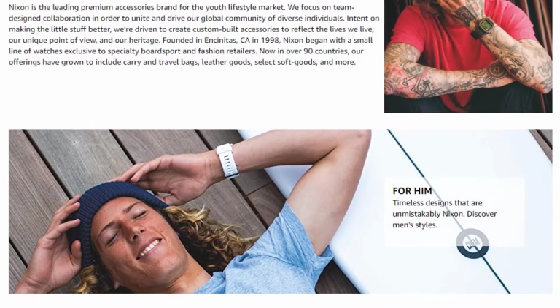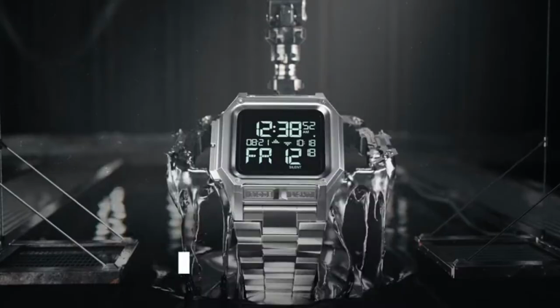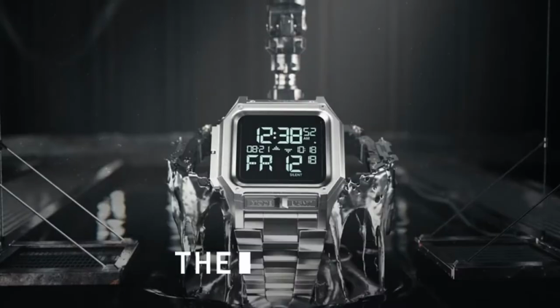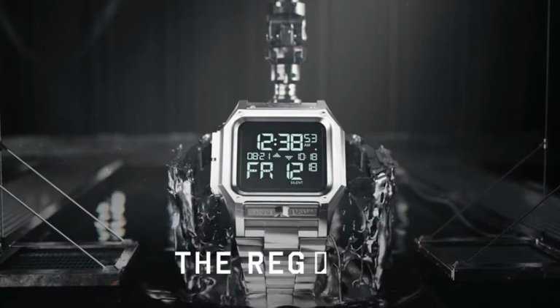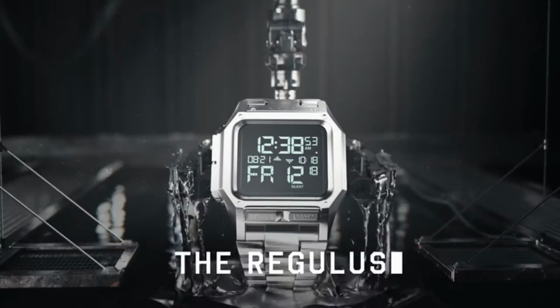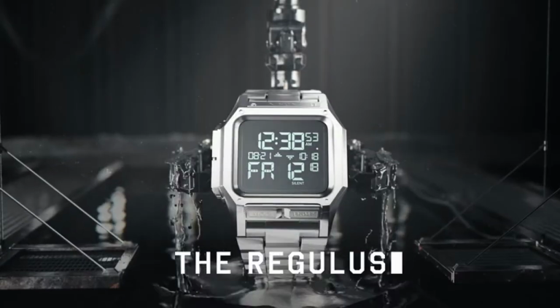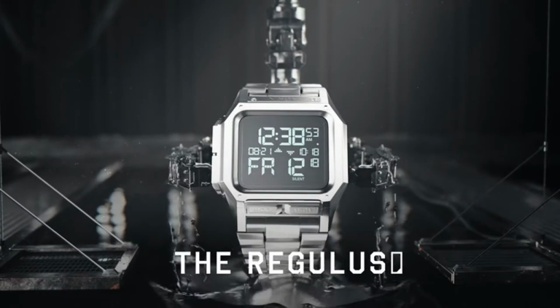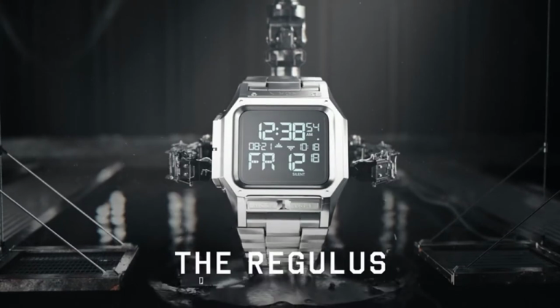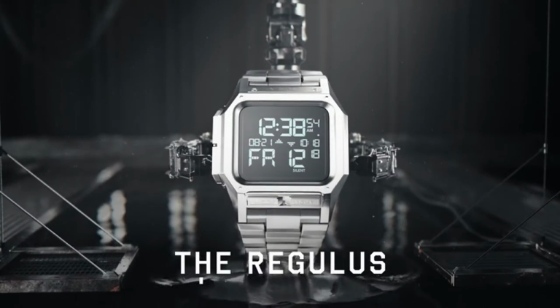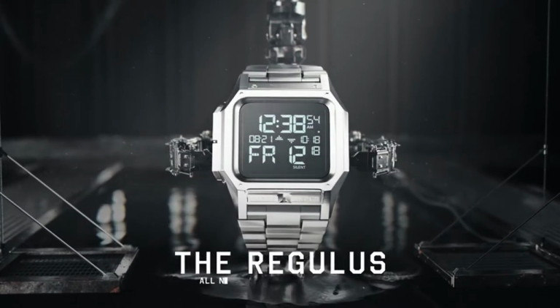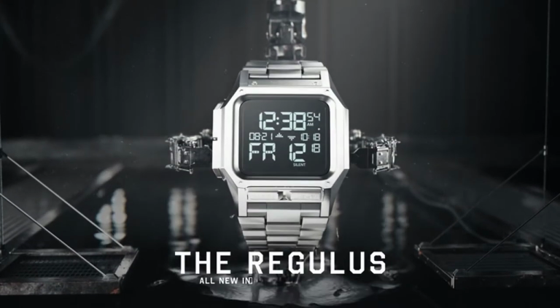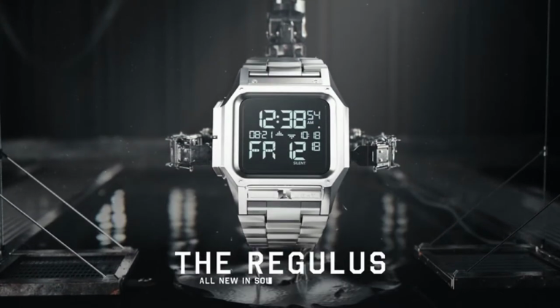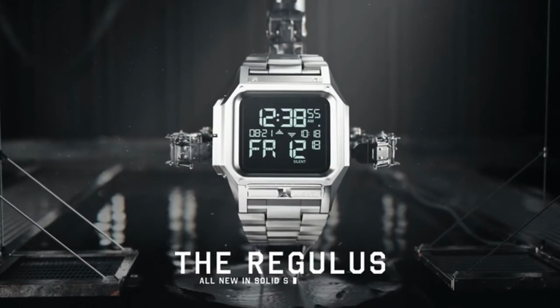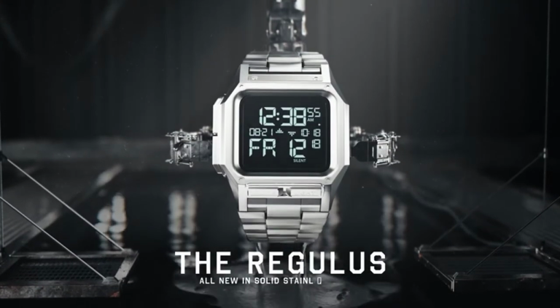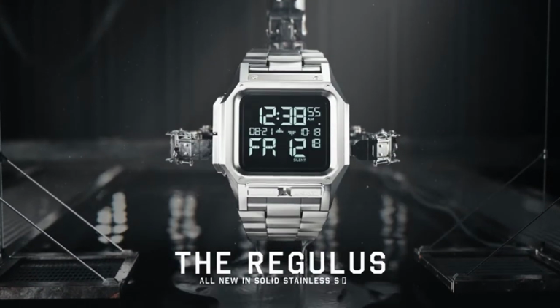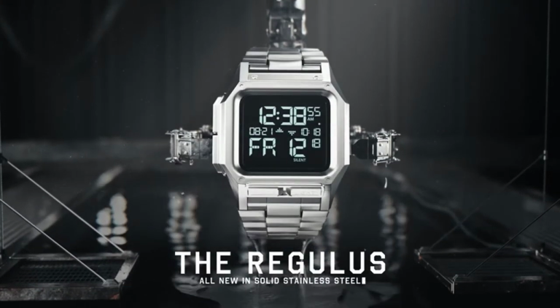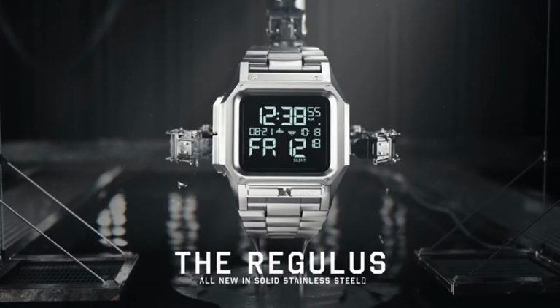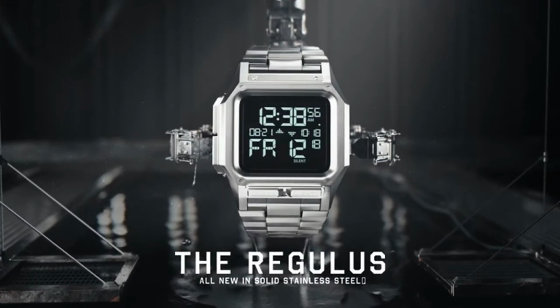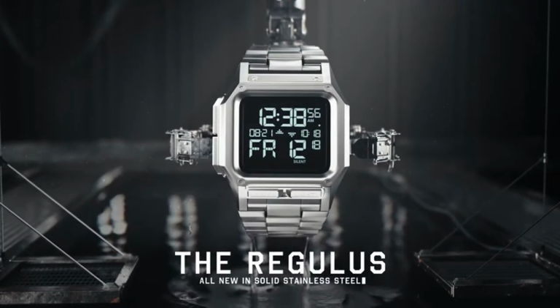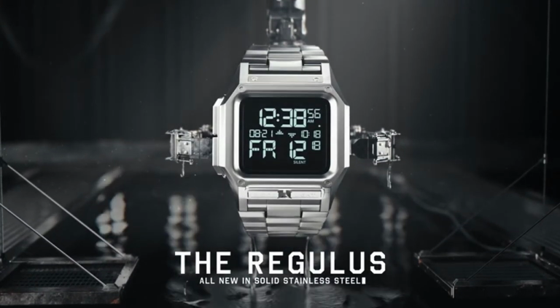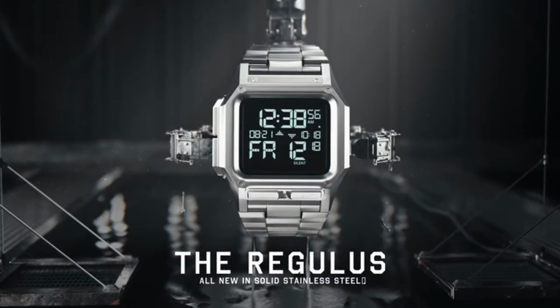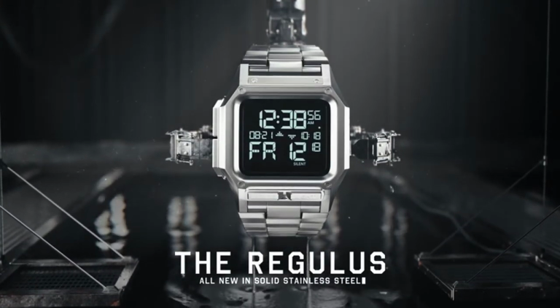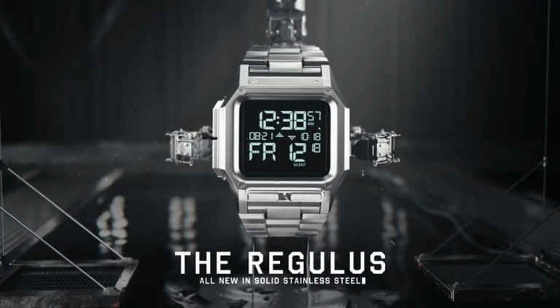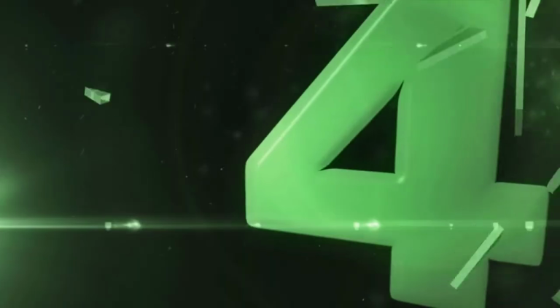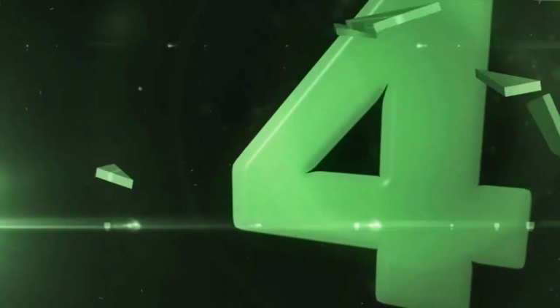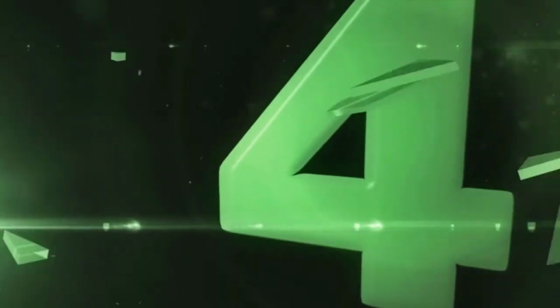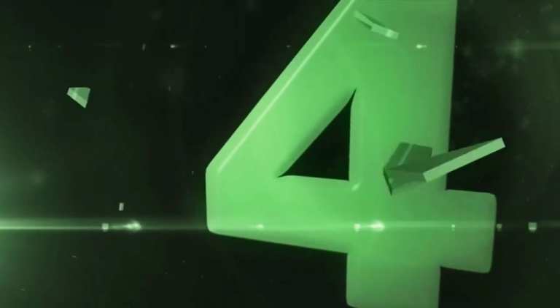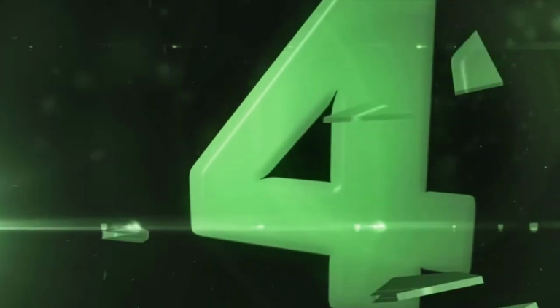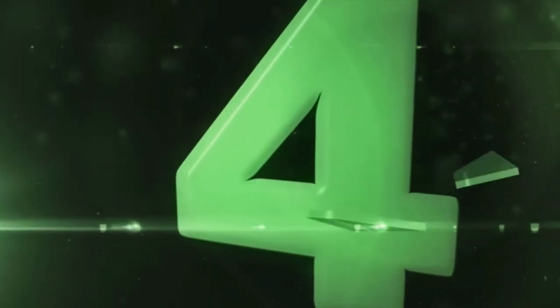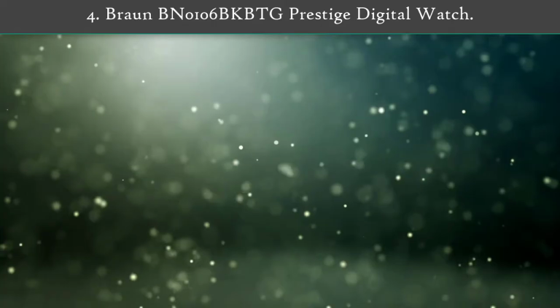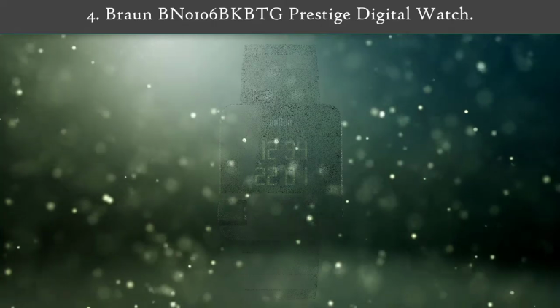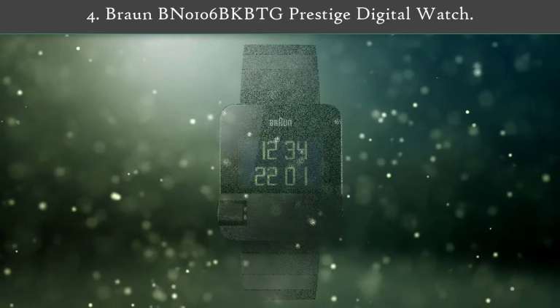Even if things get a bit exciting on the job, the double clasp on the metal band will help ensure that it stays on your wrist no matter what.